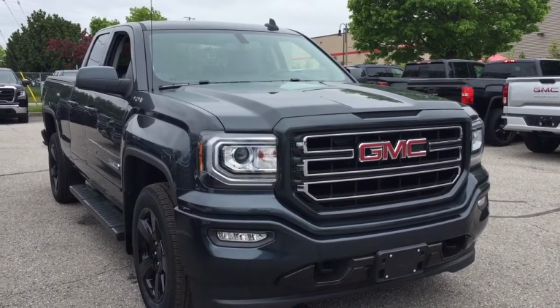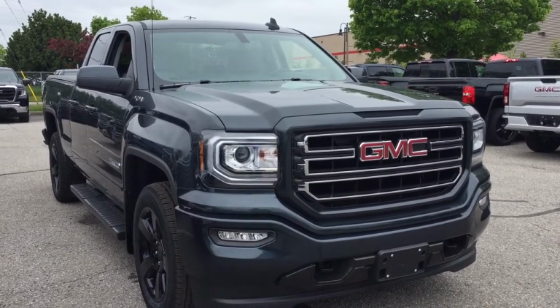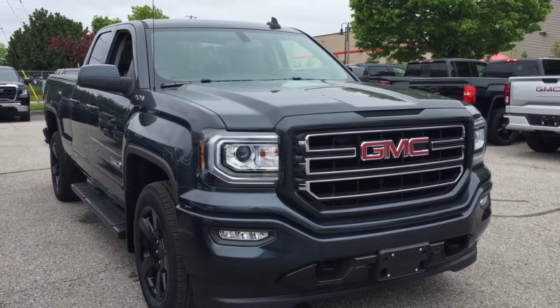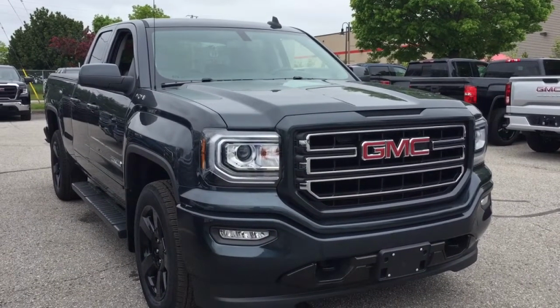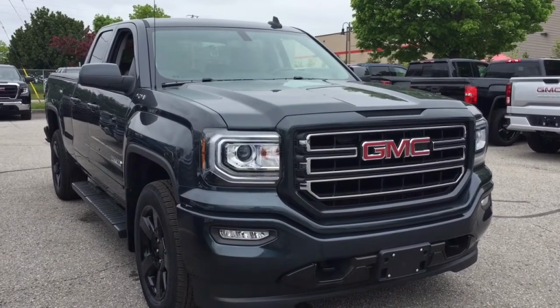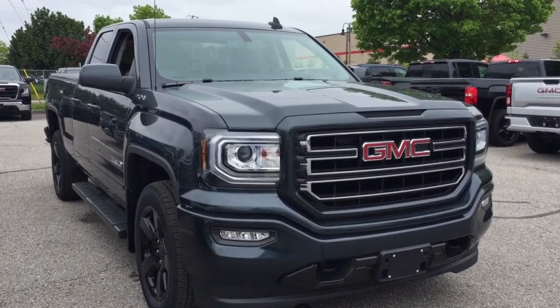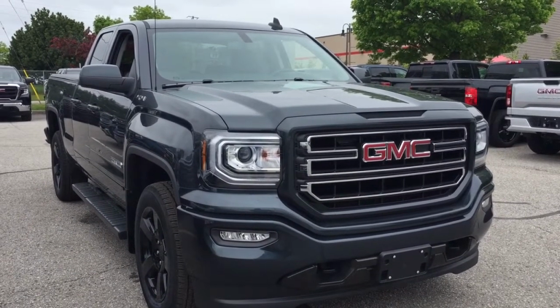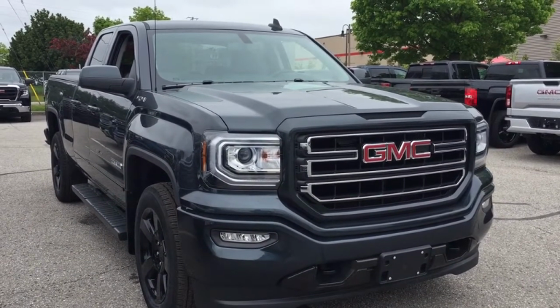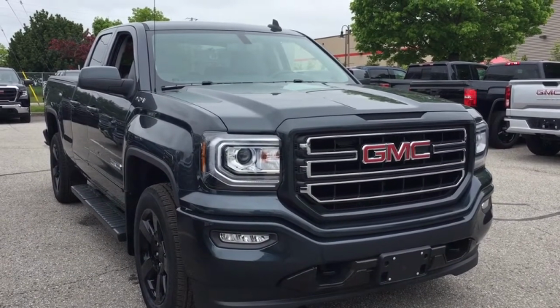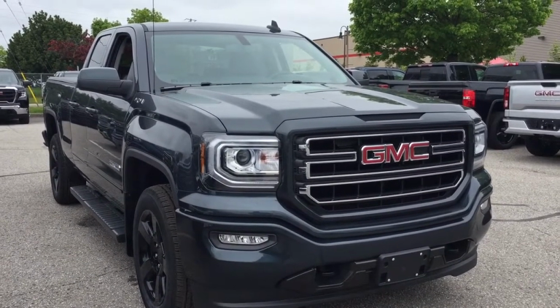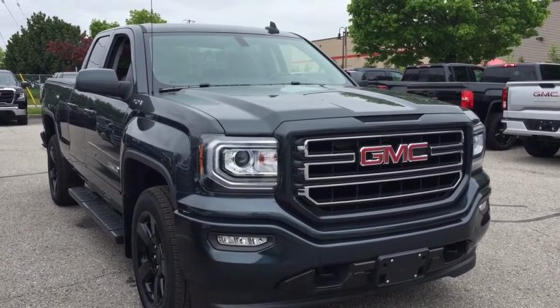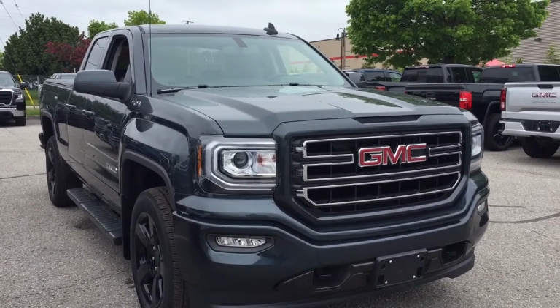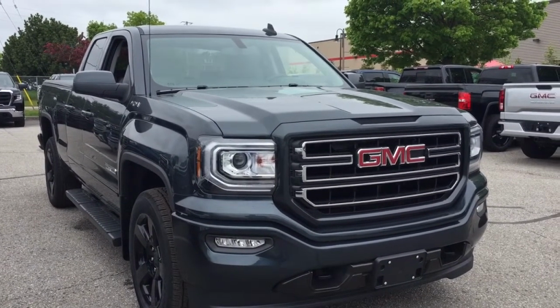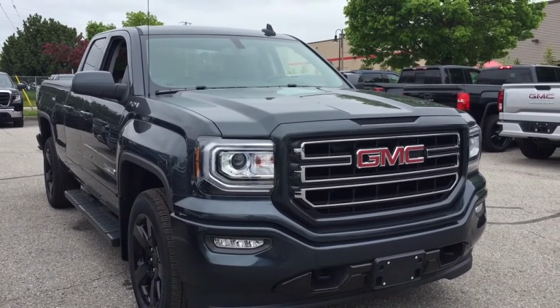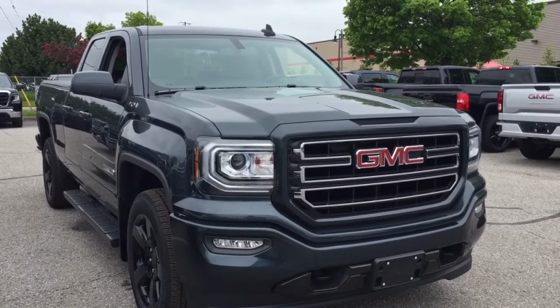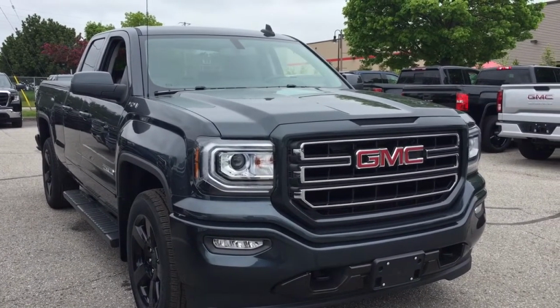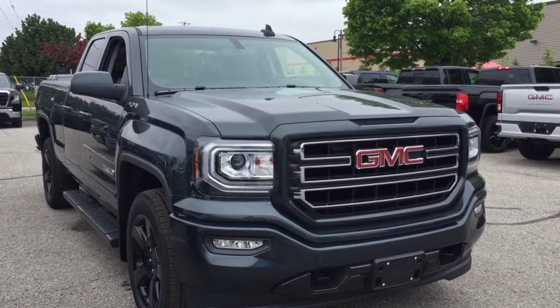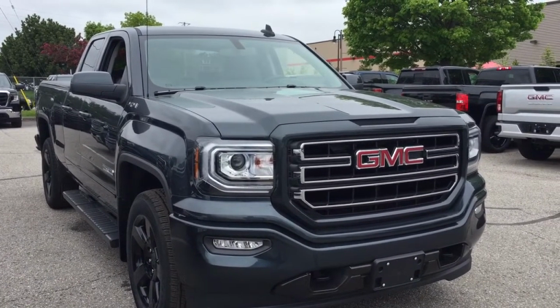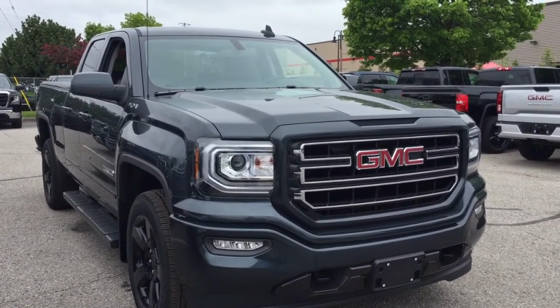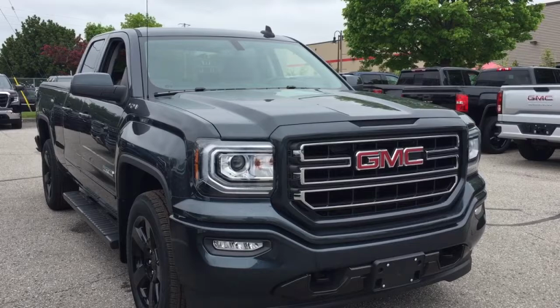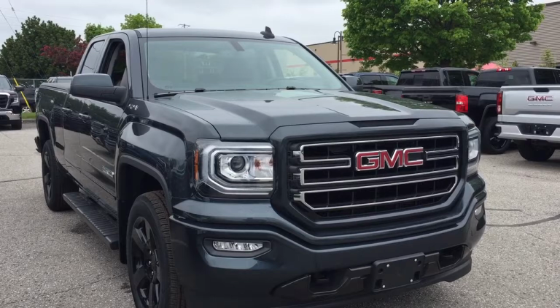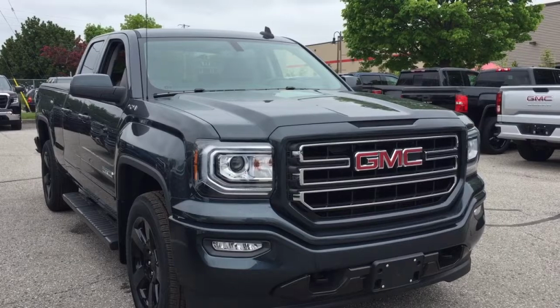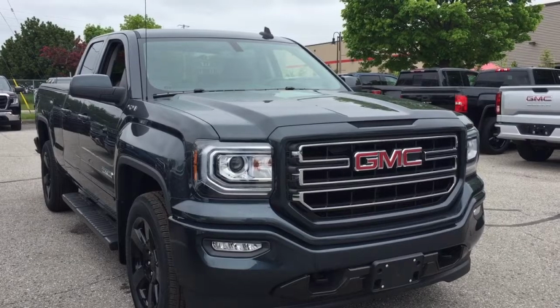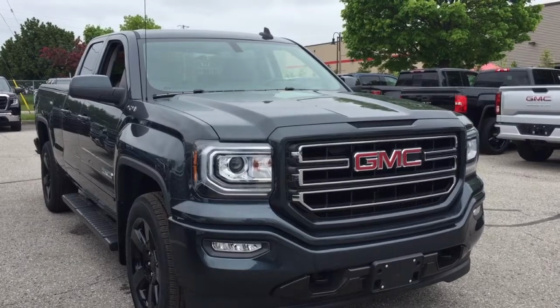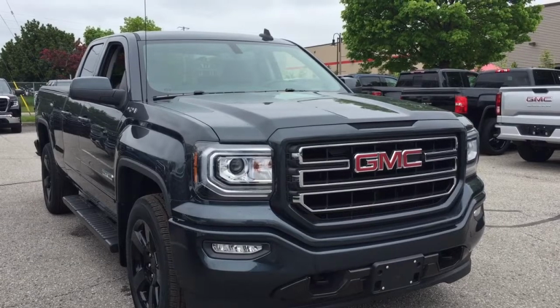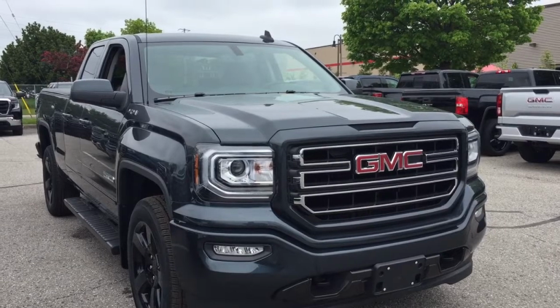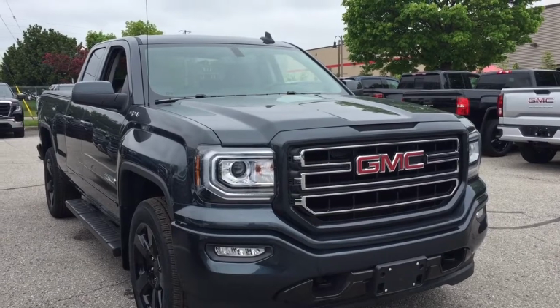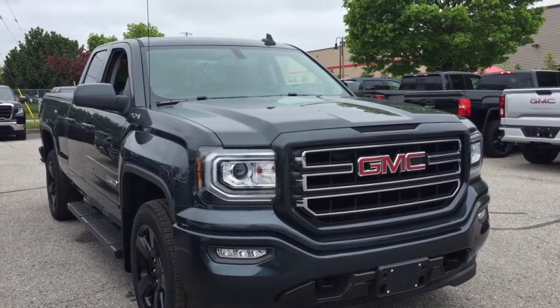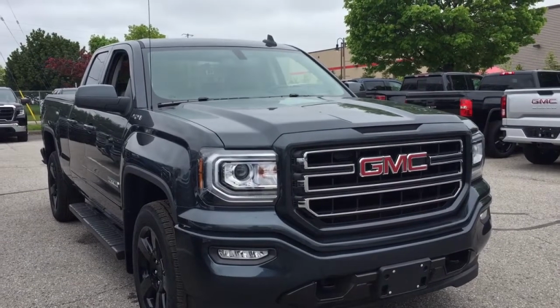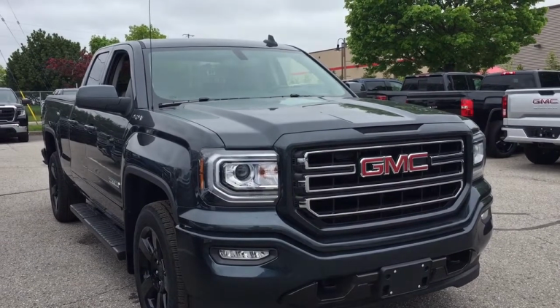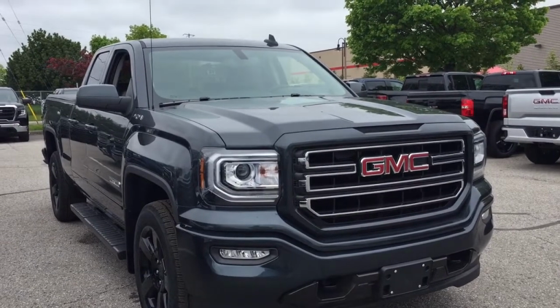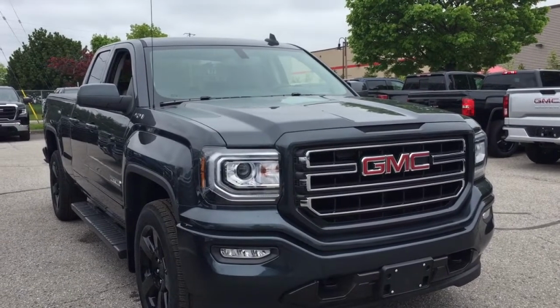If you want to see this one in person, we are at Mills Motors, 240 Bond Street East in Oshawa, where we always do whatever it takes.